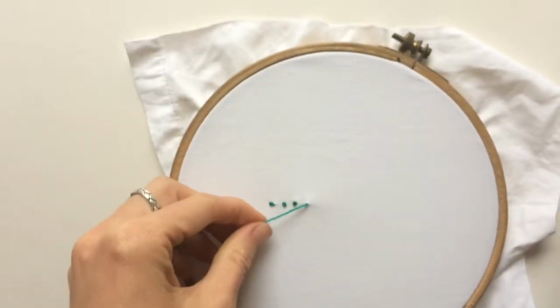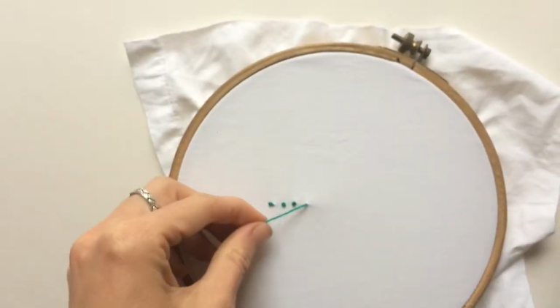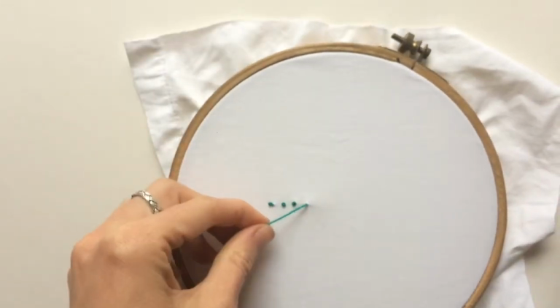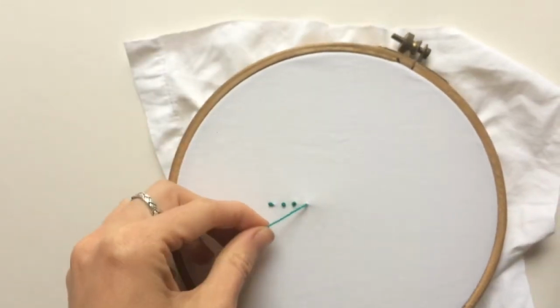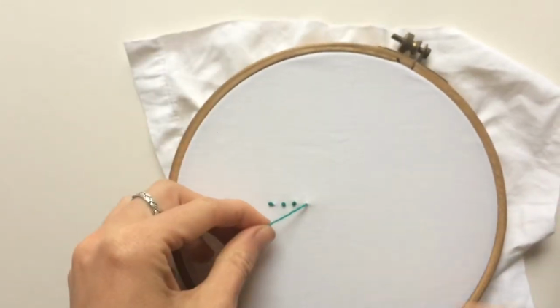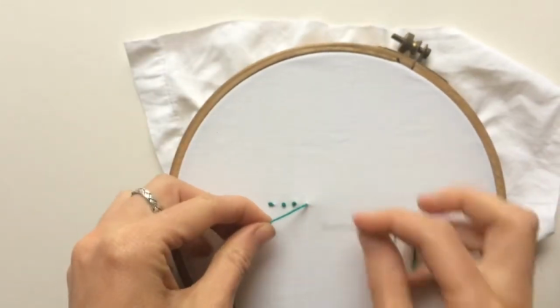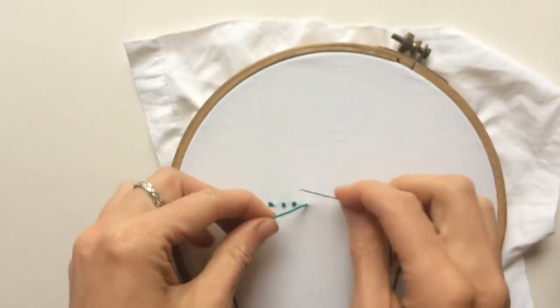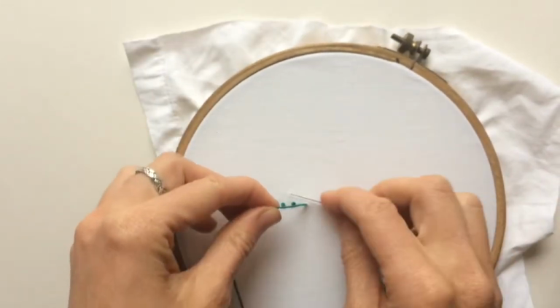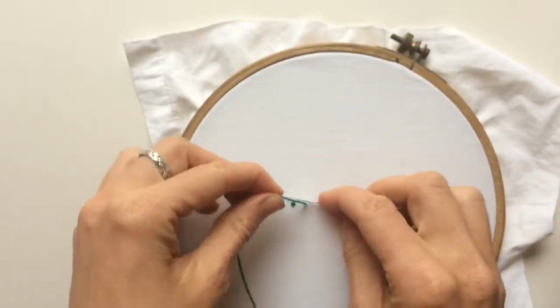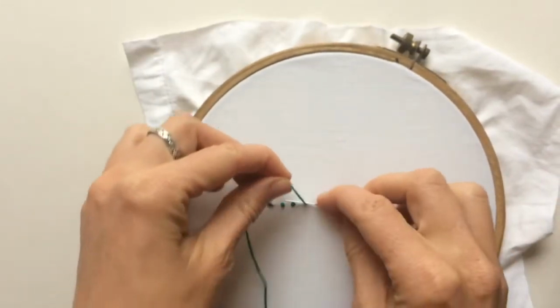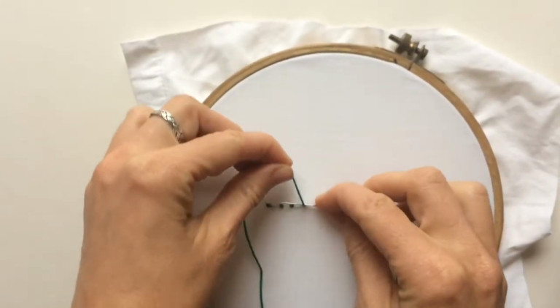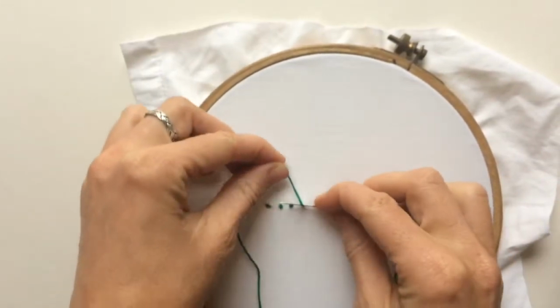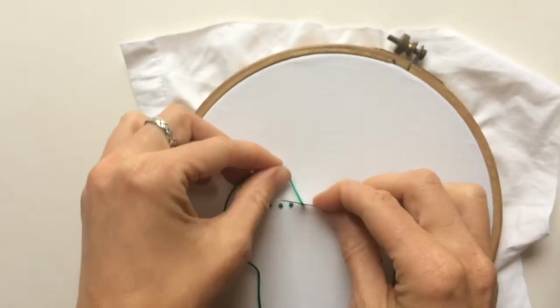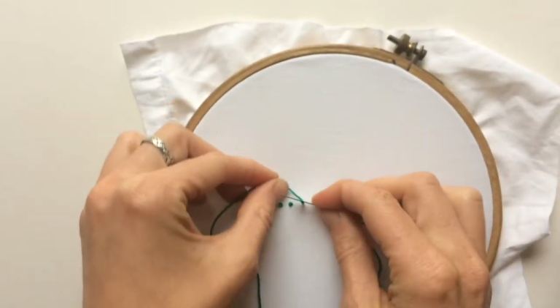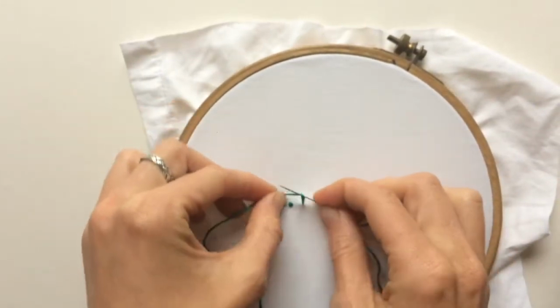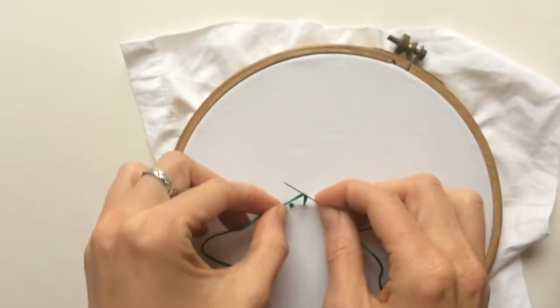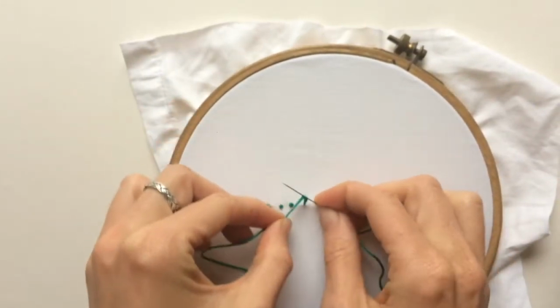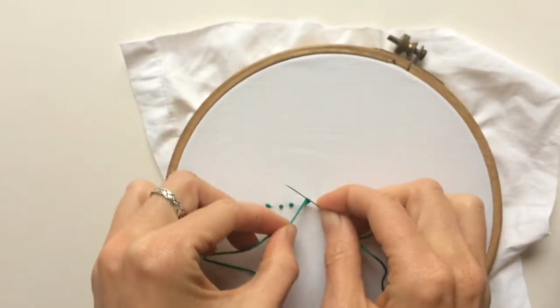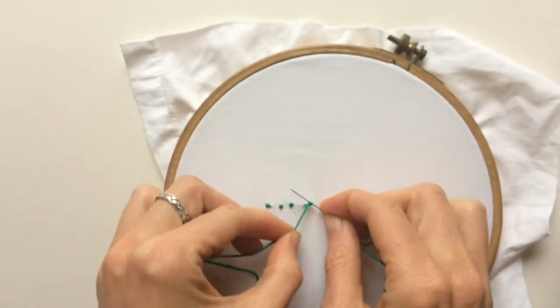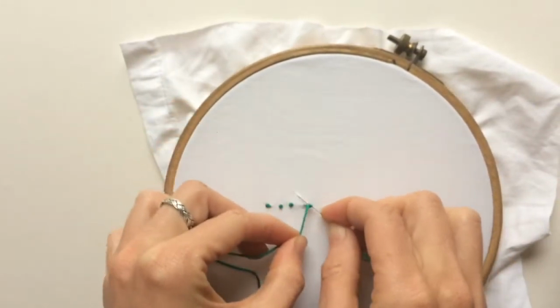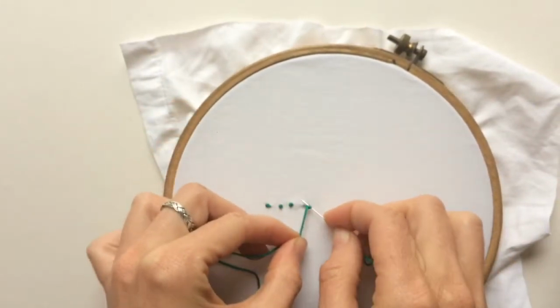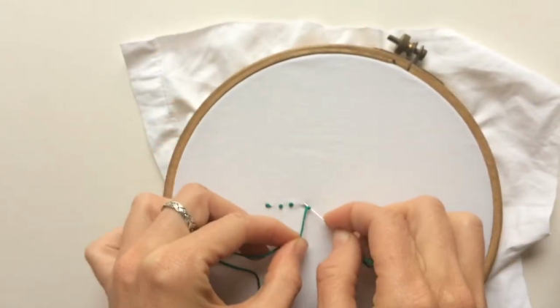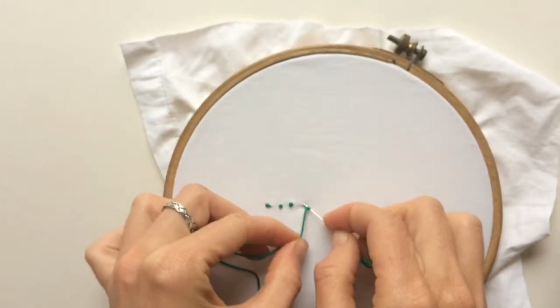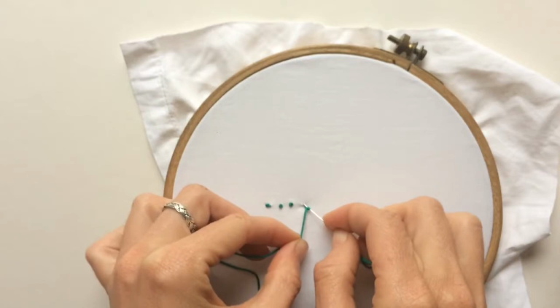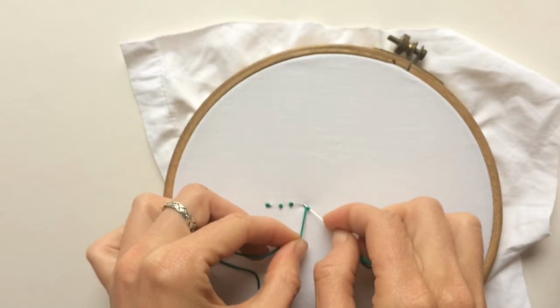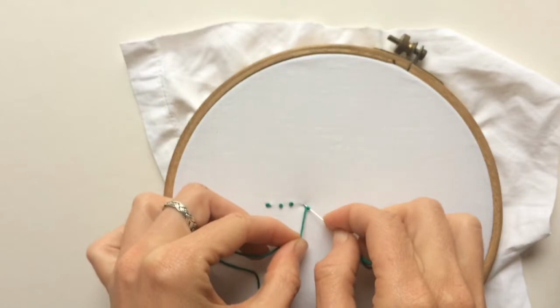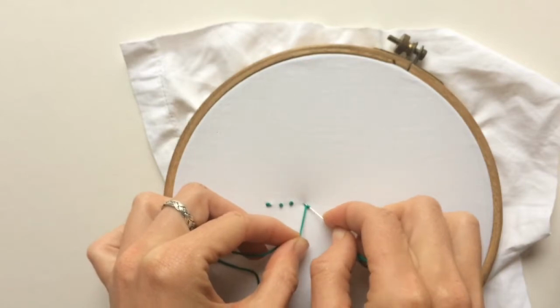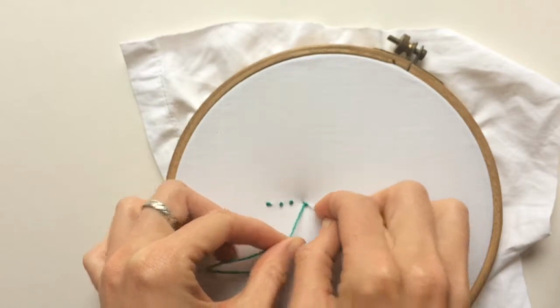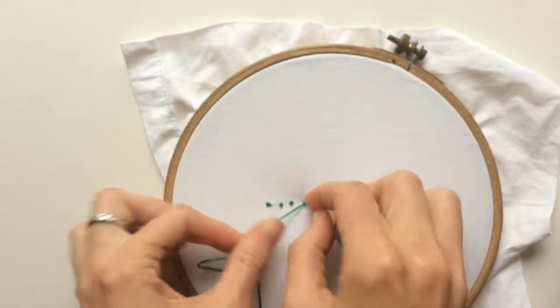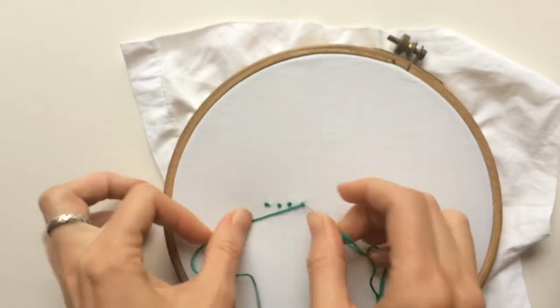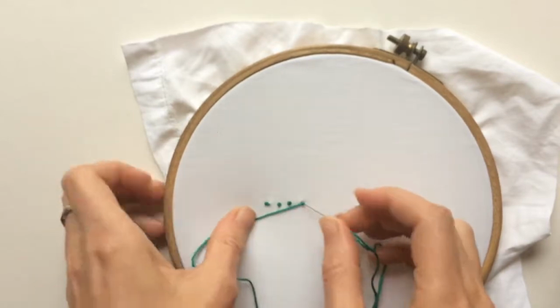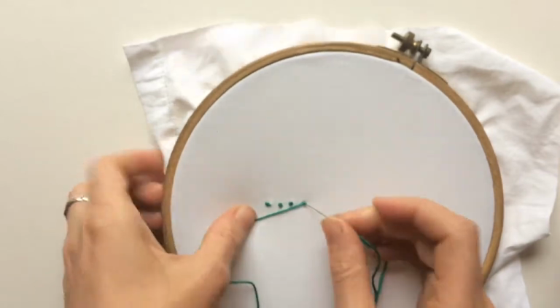Hold the thread, wrap around your needle, and go down.